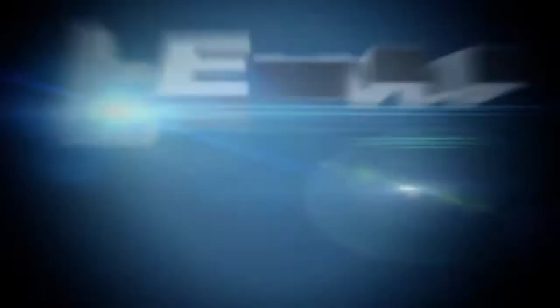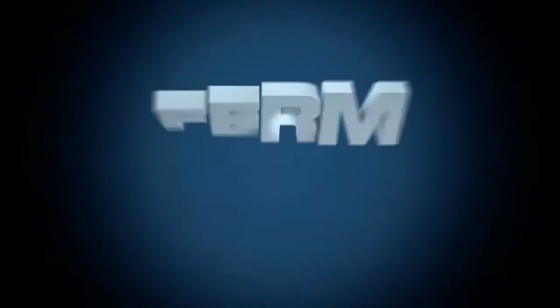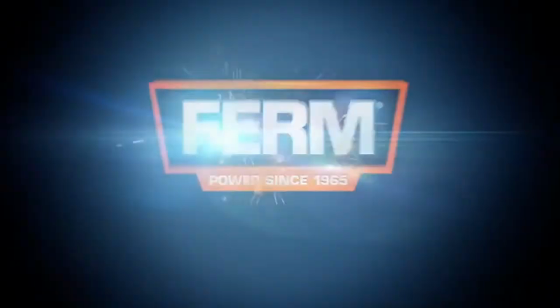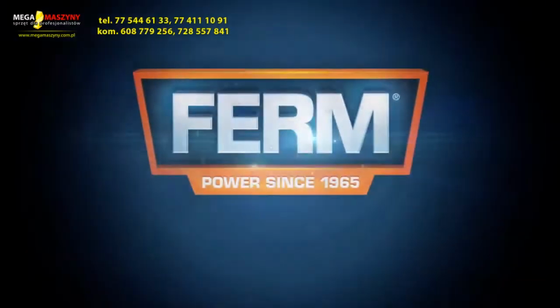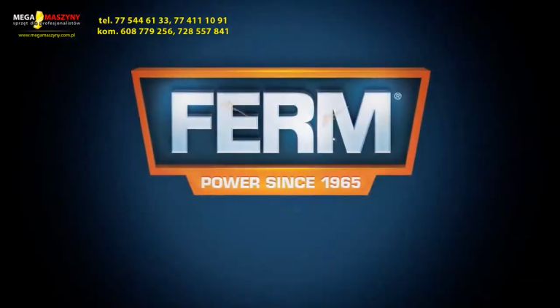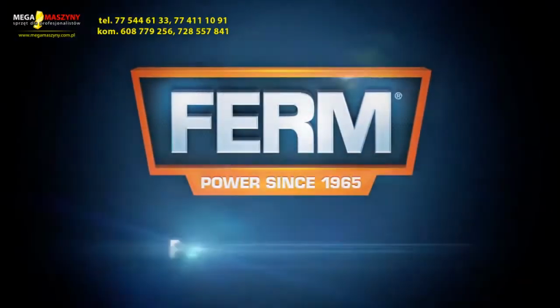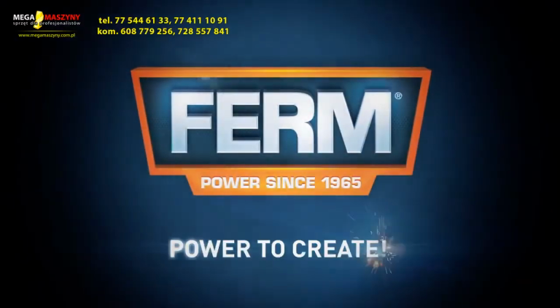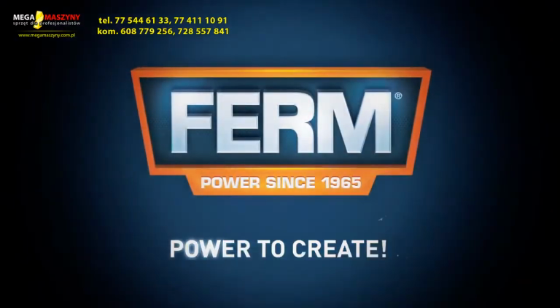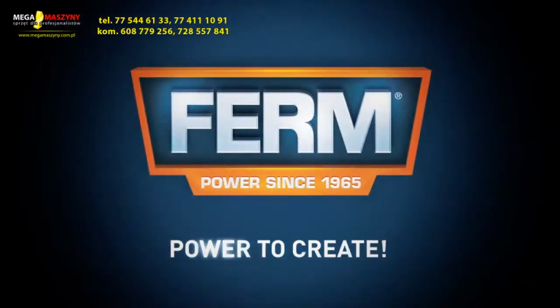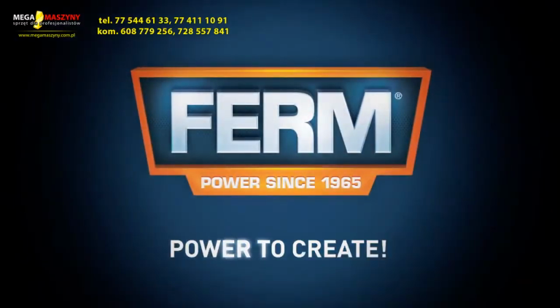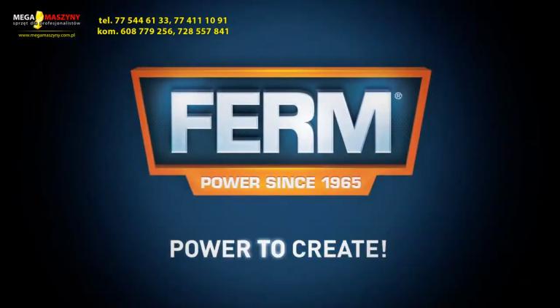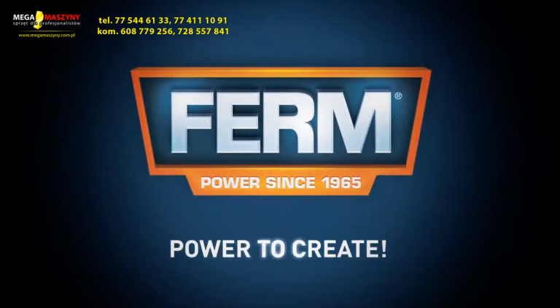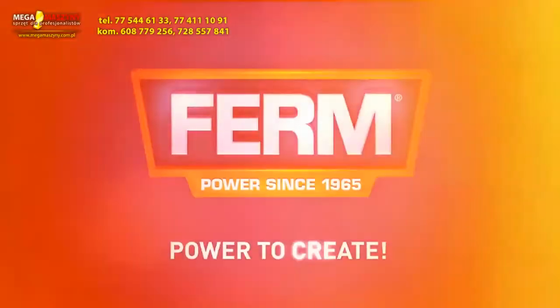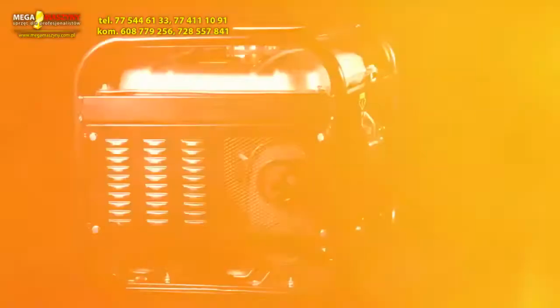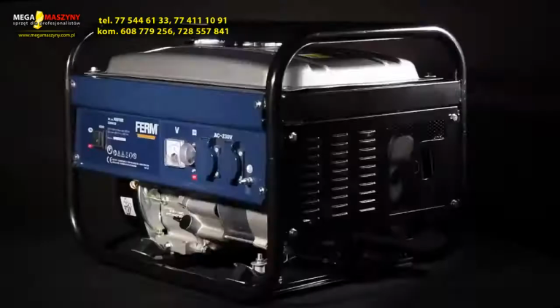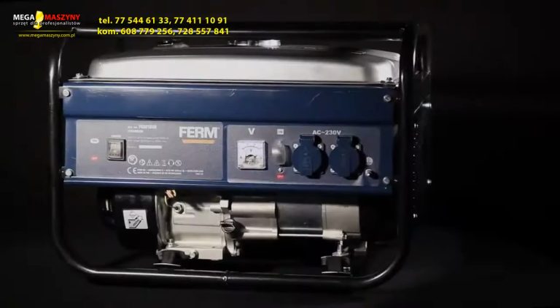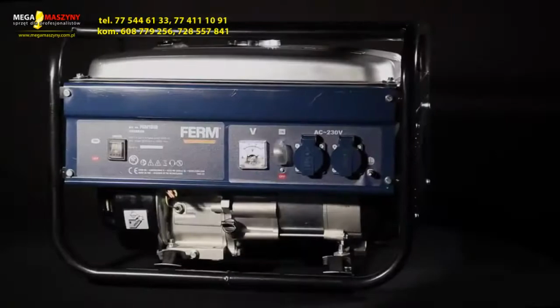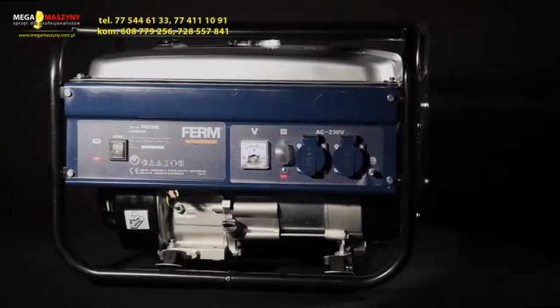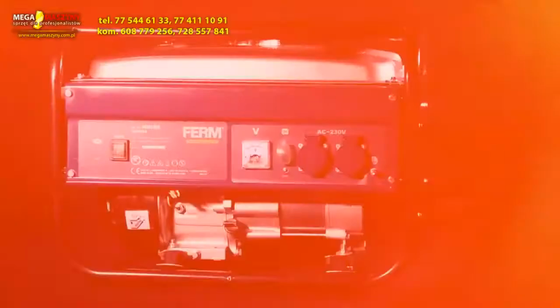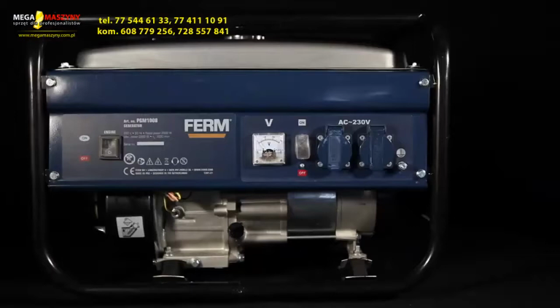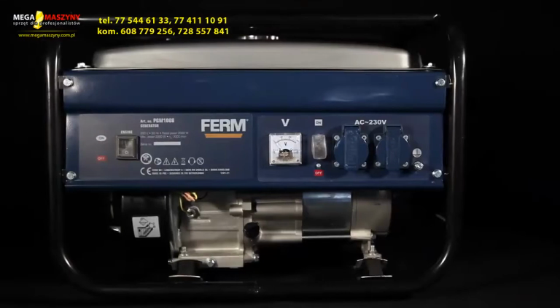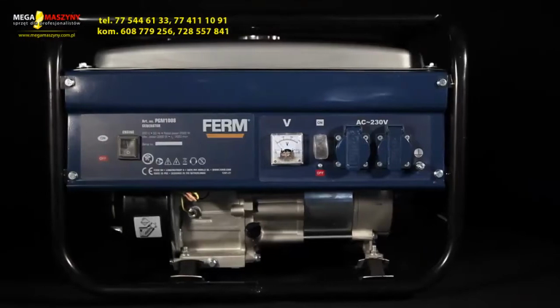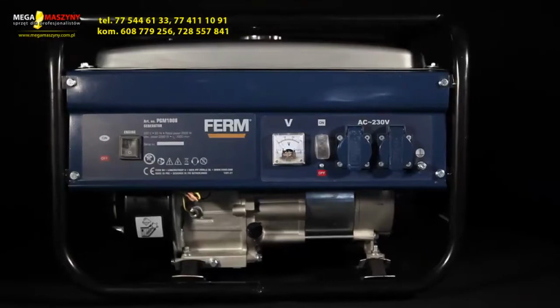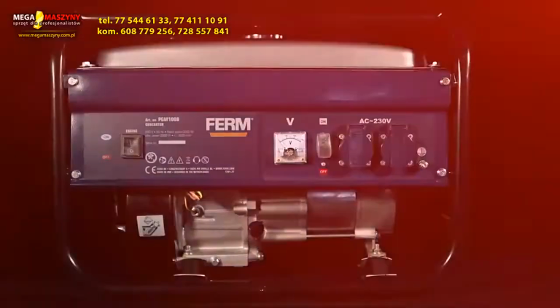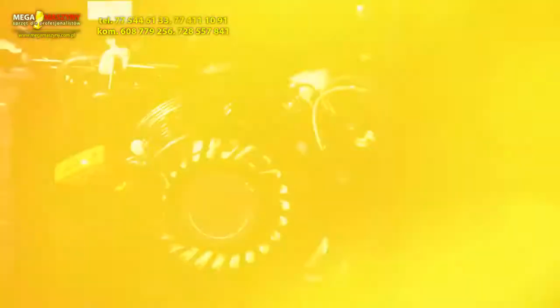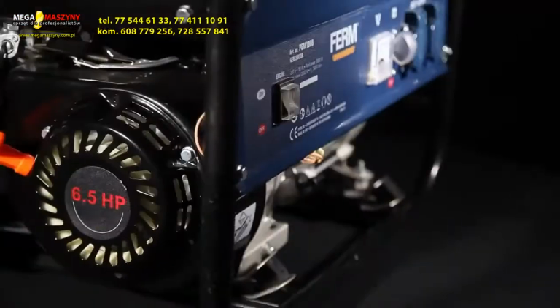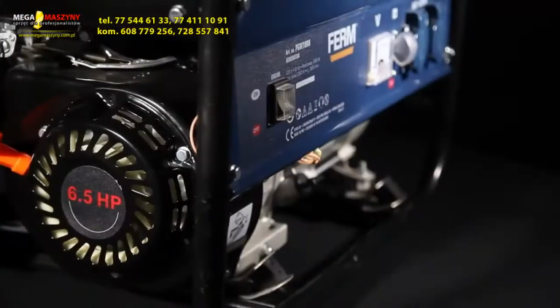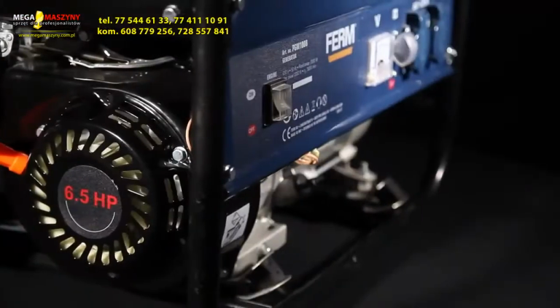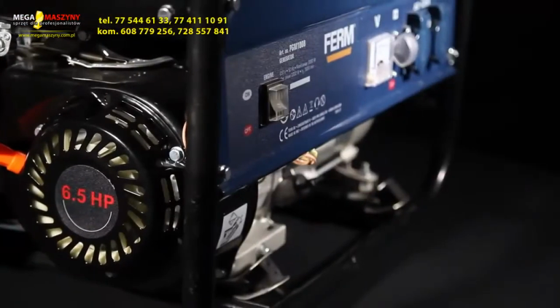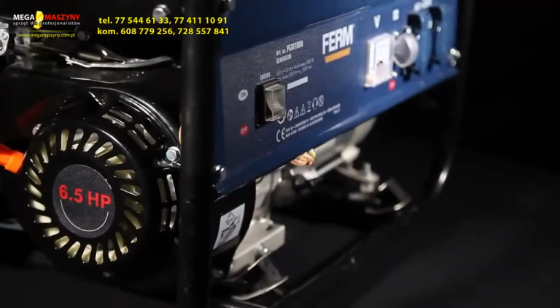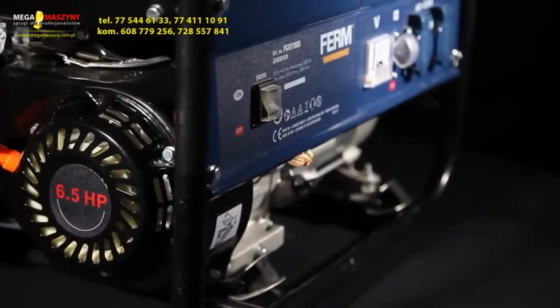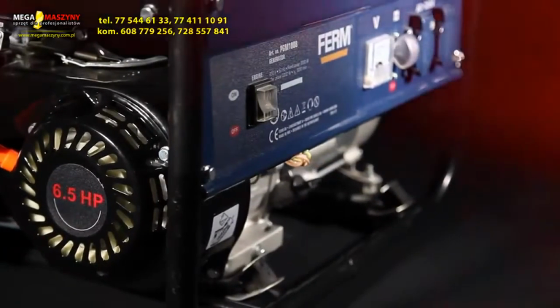Firm — Power to Create. This is the Firm PGM-1008 Power 4-Stroke Generator.